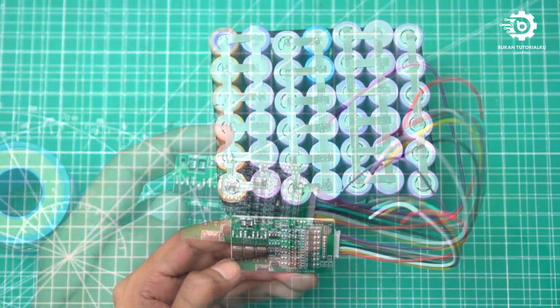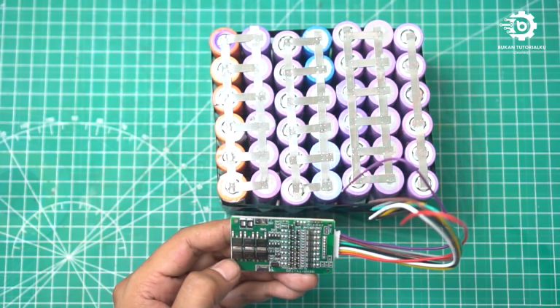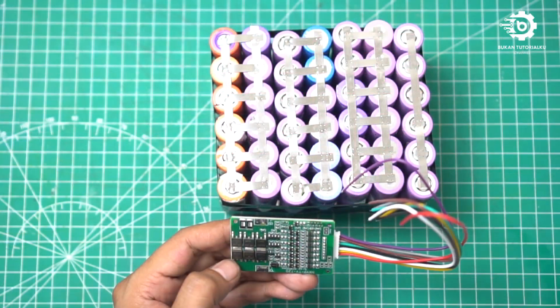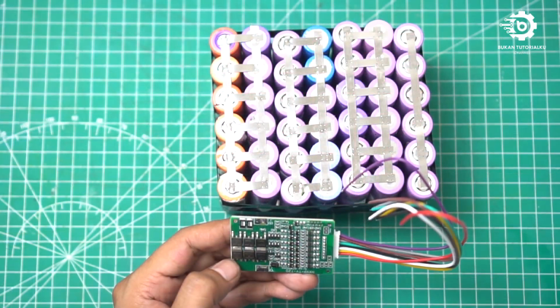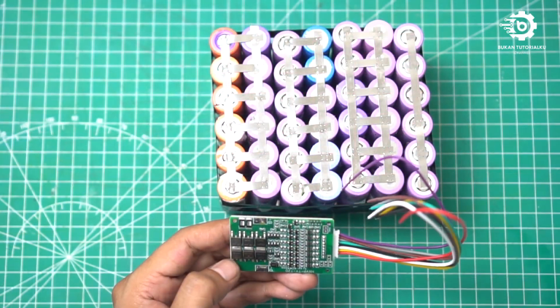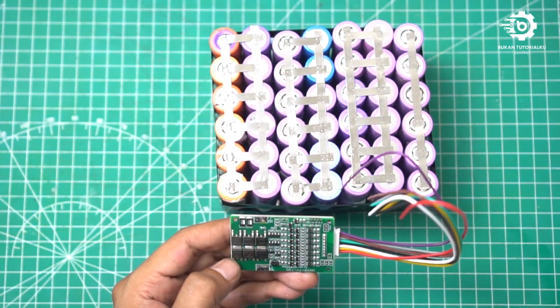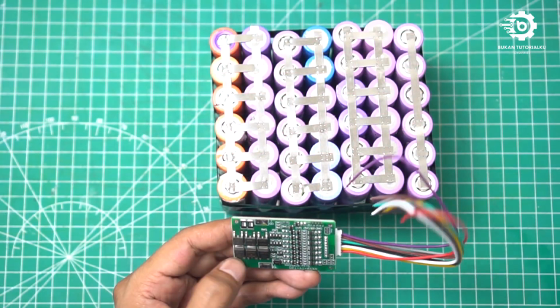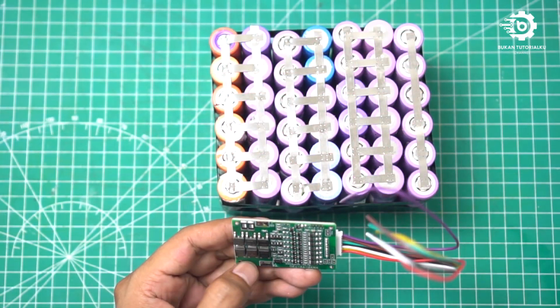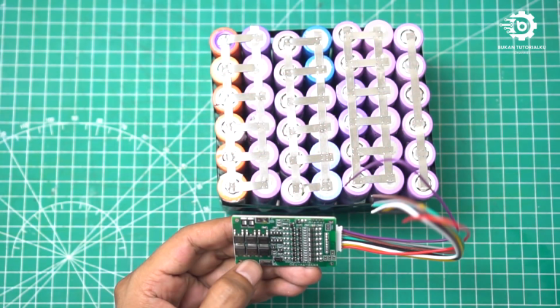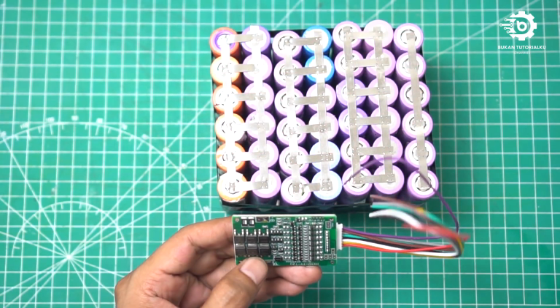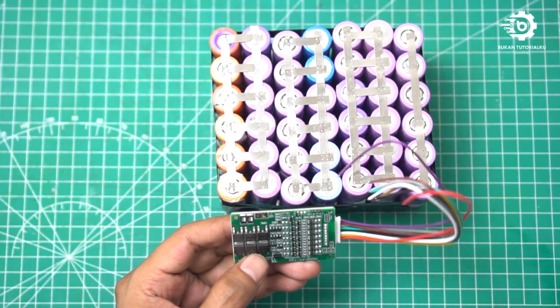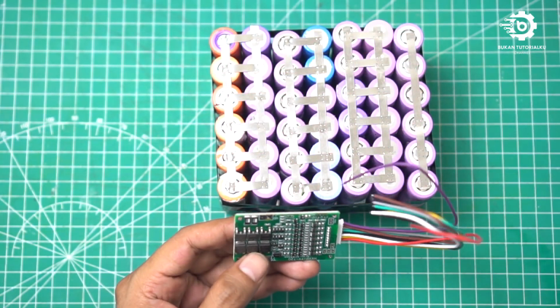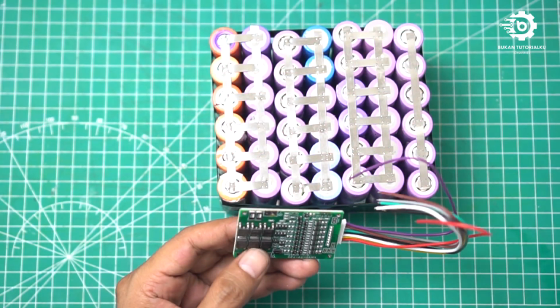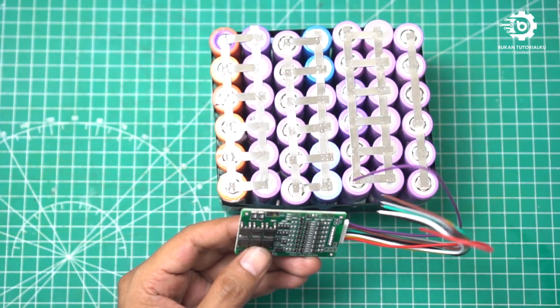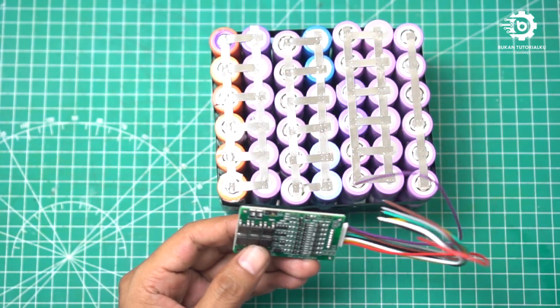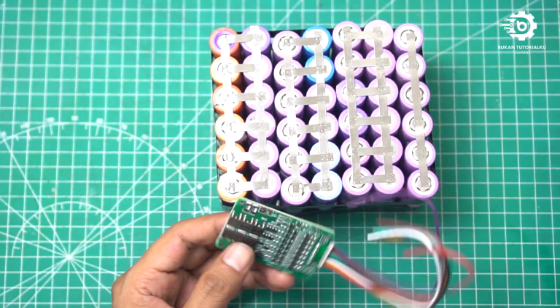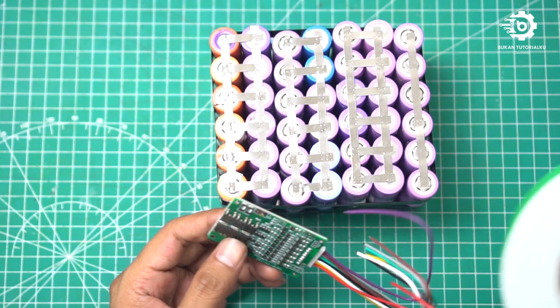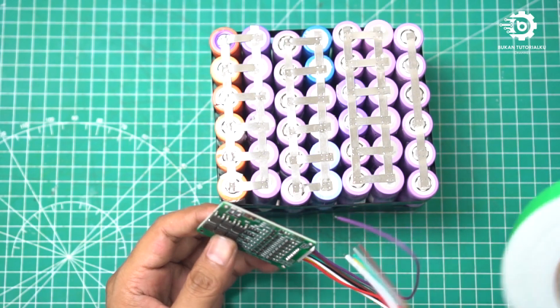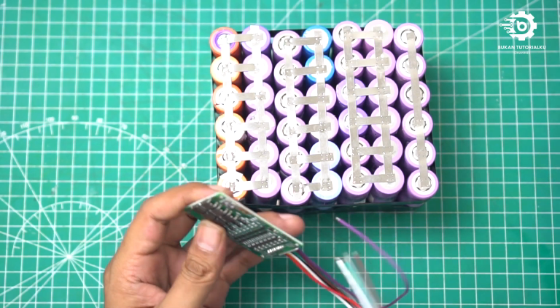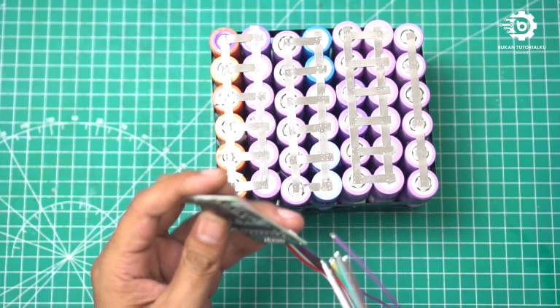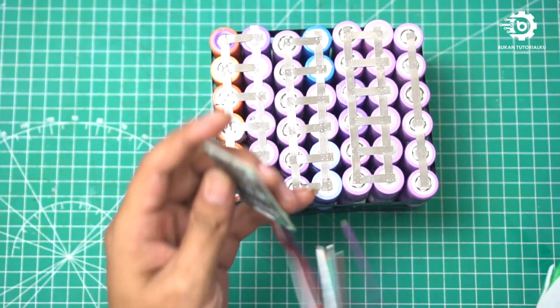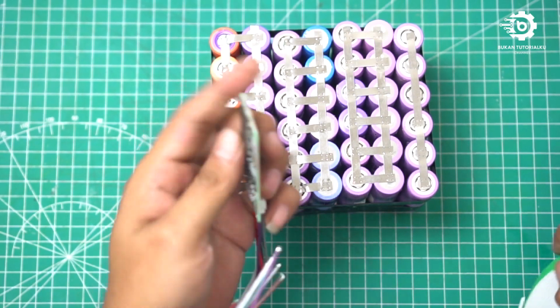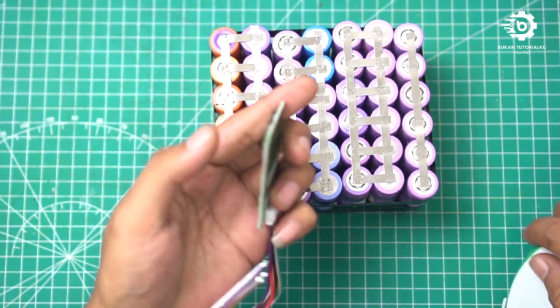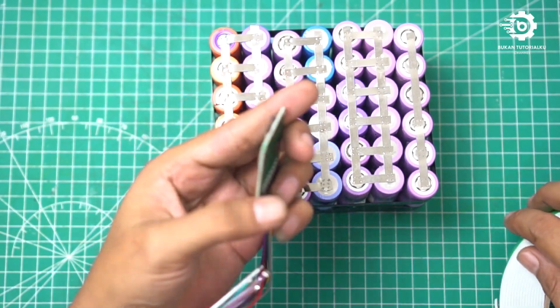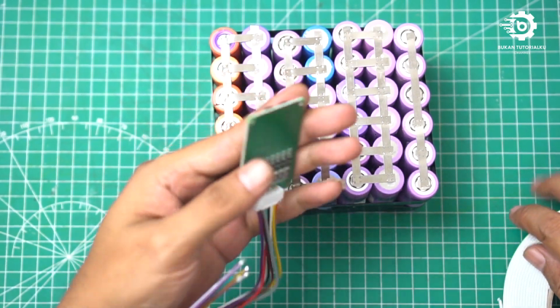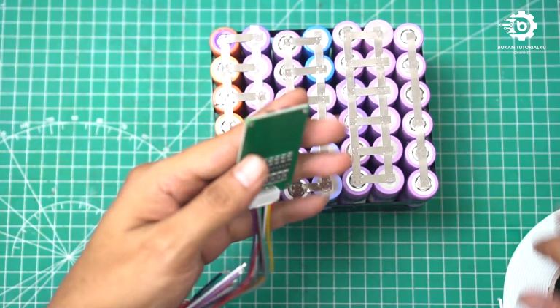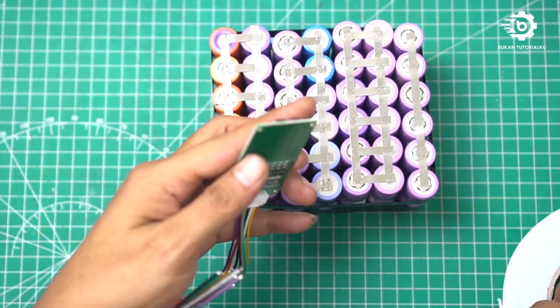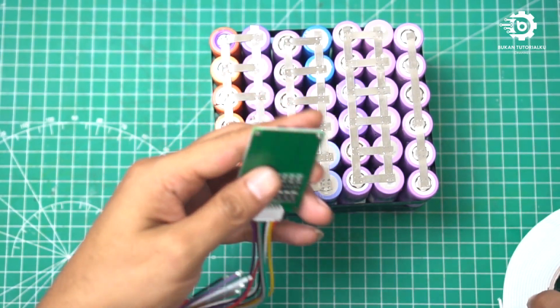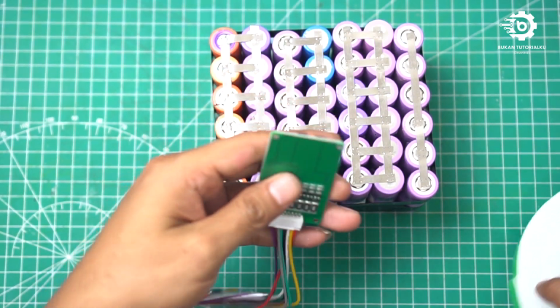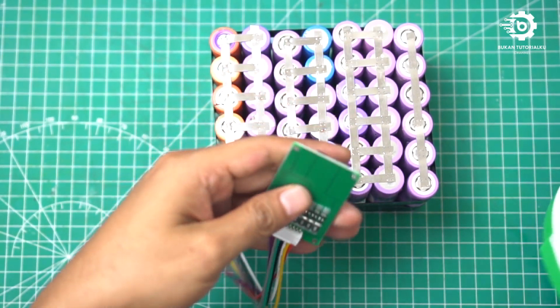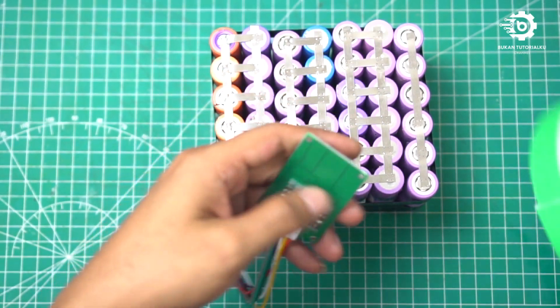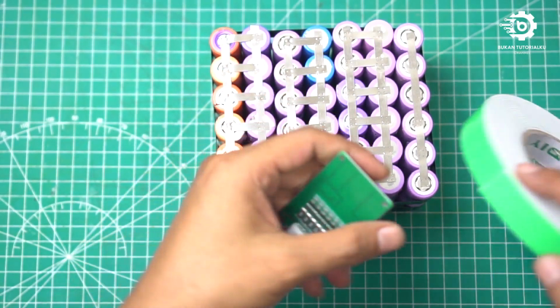Selanjutnya kita pasang ke baterai — kita double tape dulu biar nggak lari-lari.